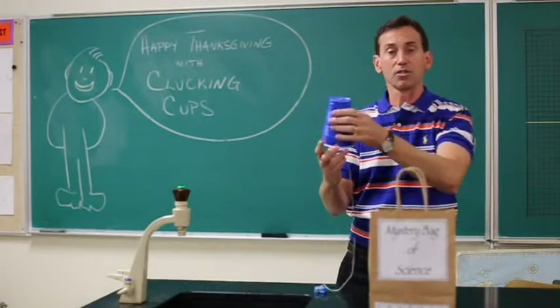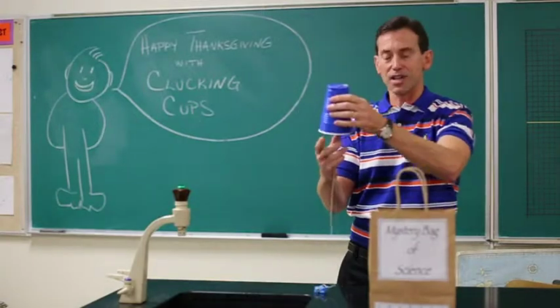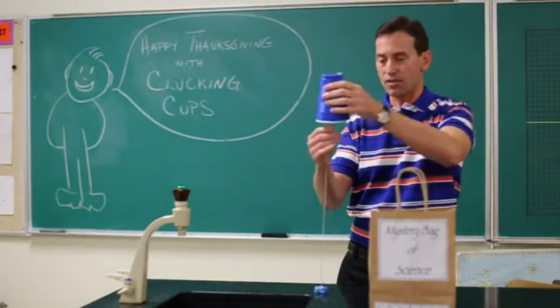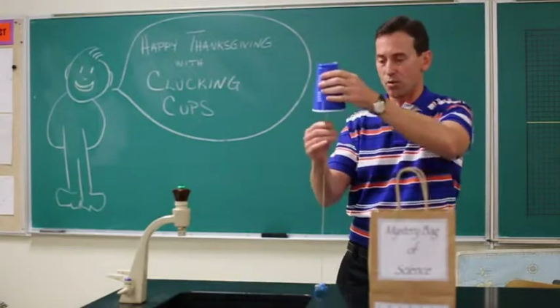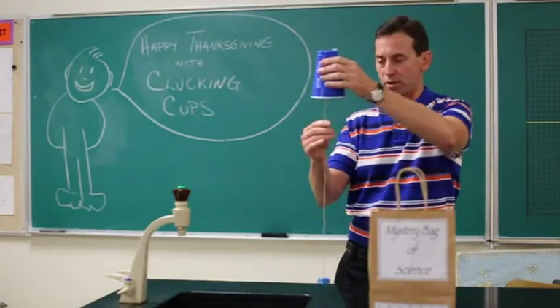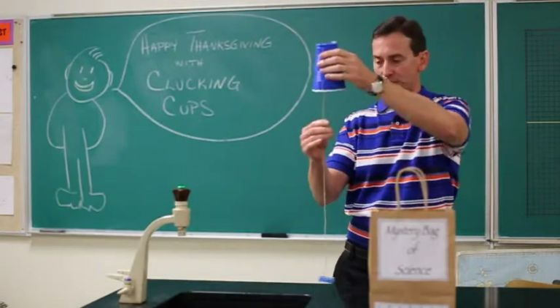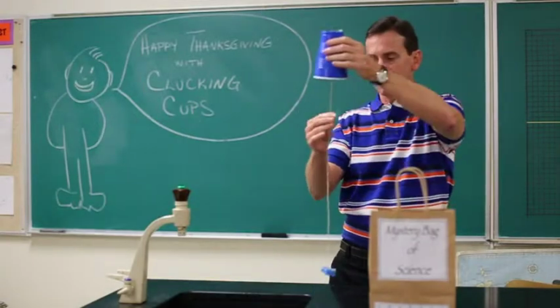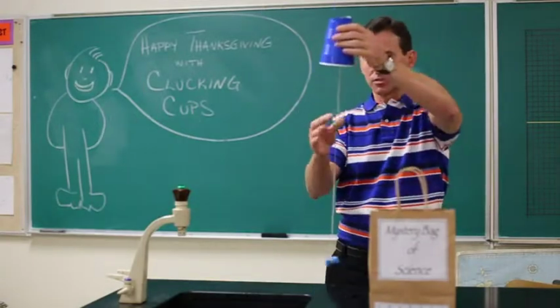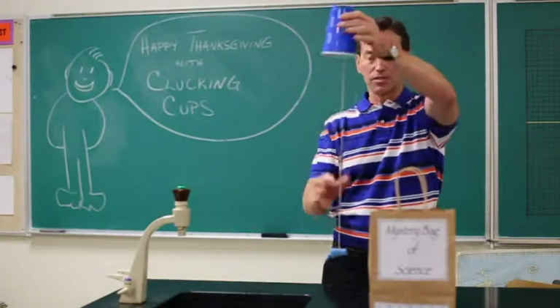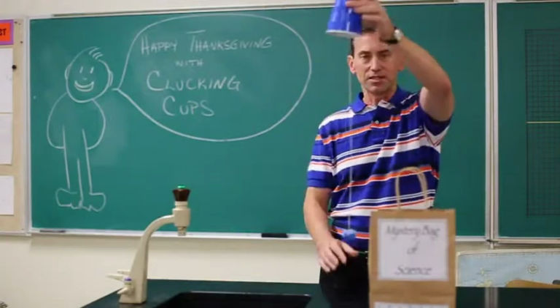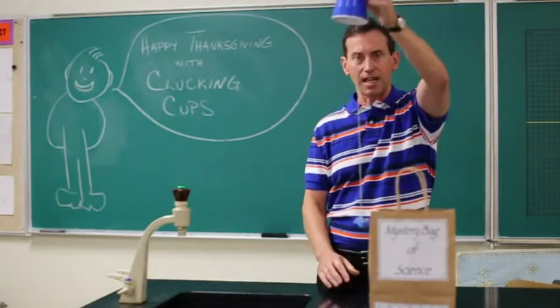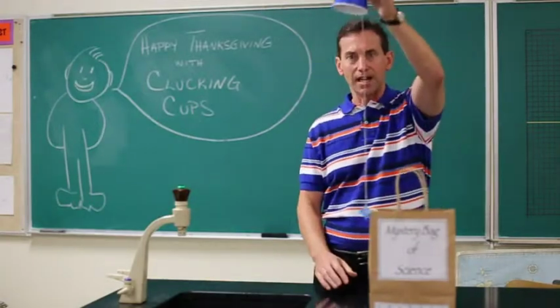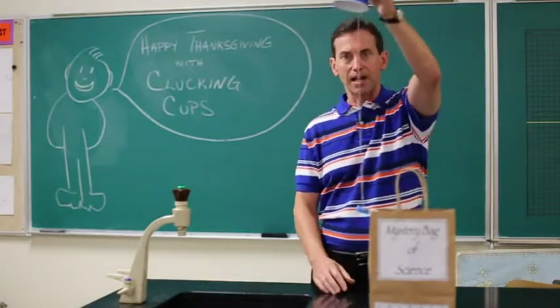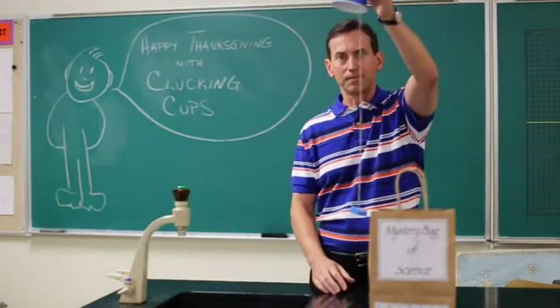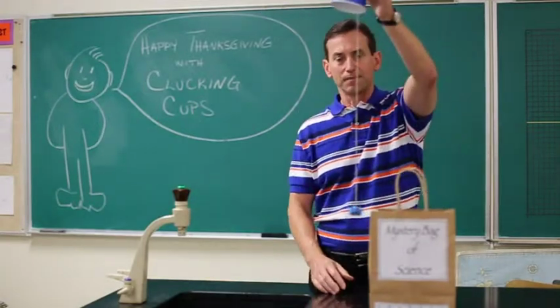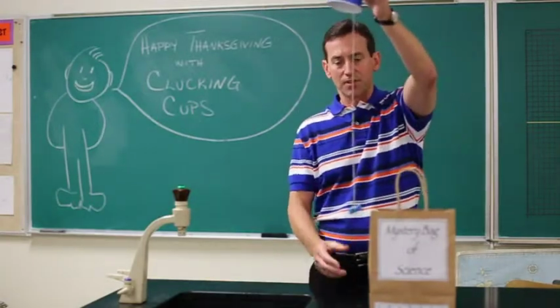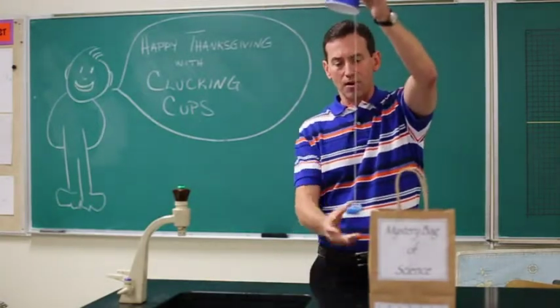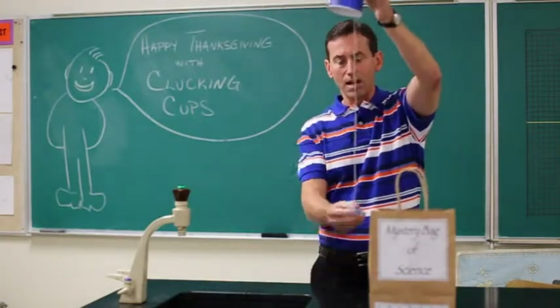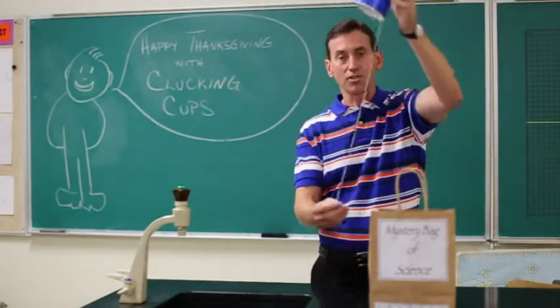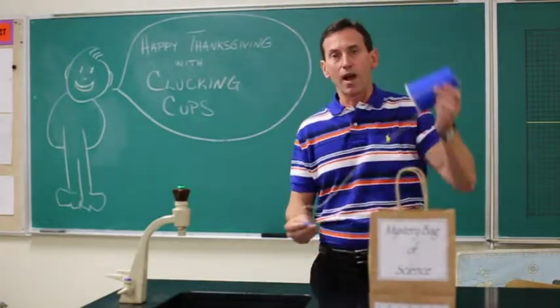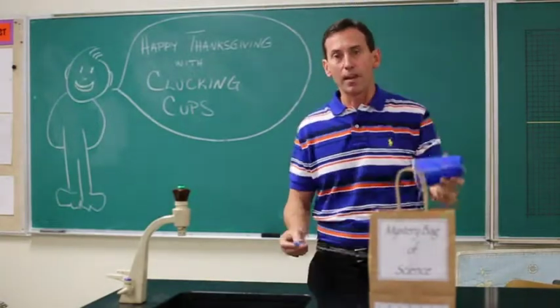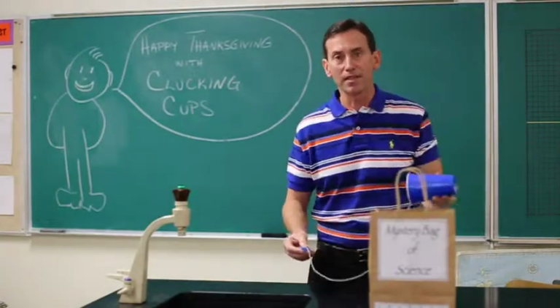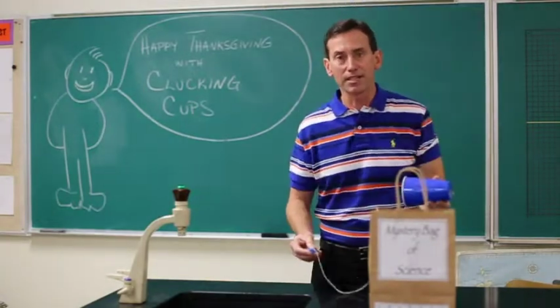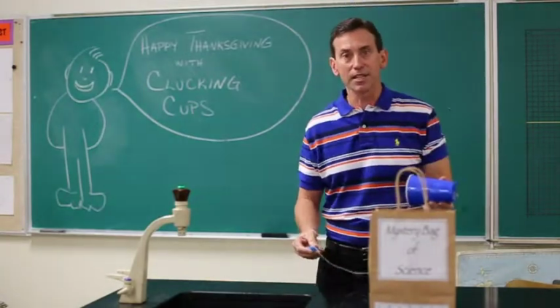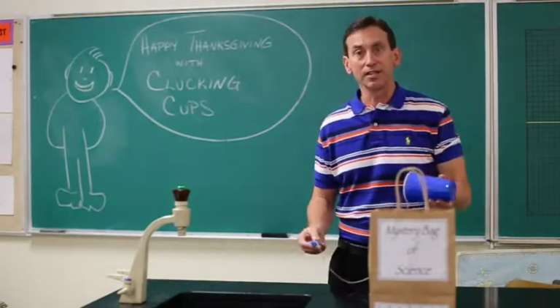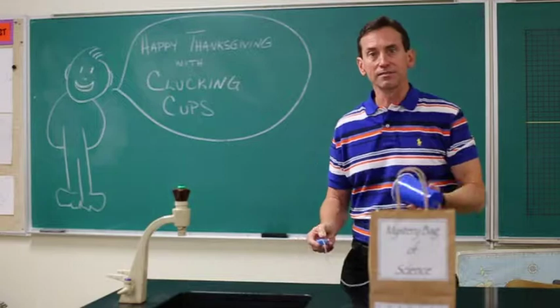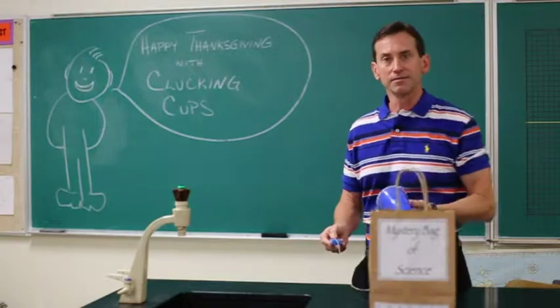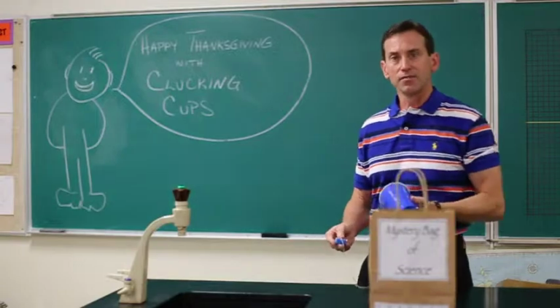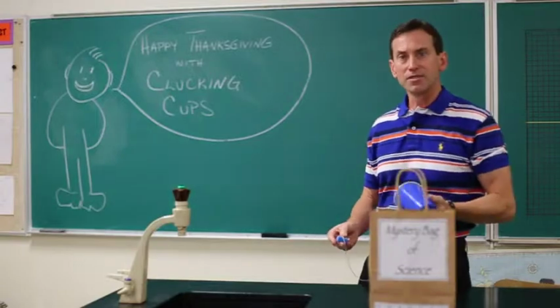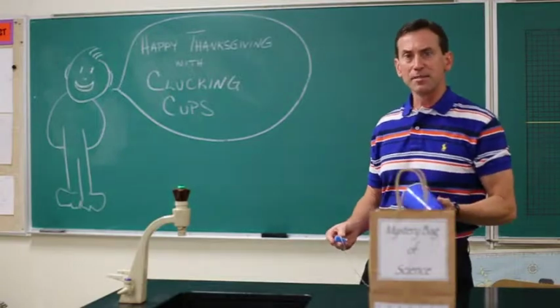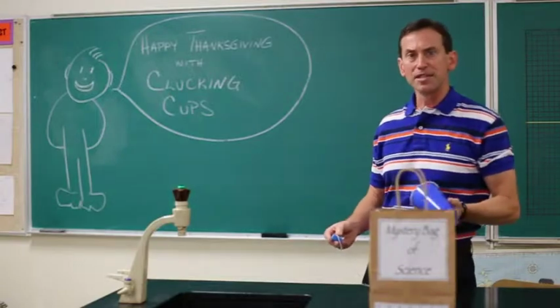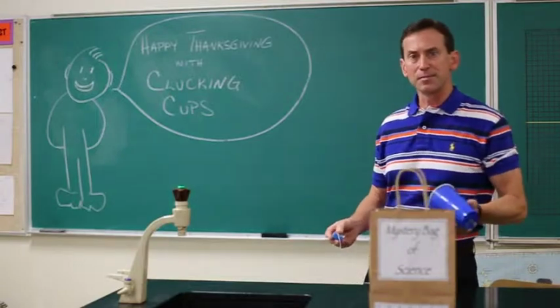It's called a sounding board. So investigate that. Happy Thanksgiving from STEM Tips.